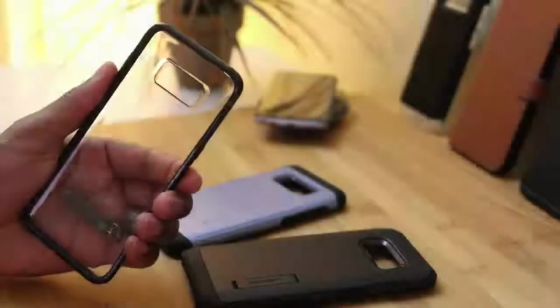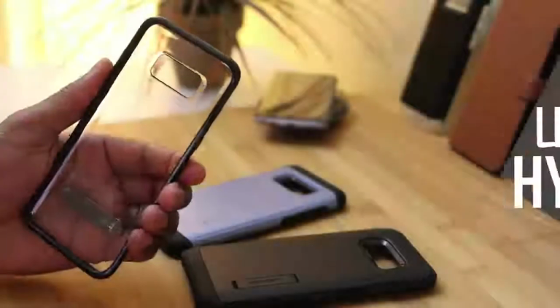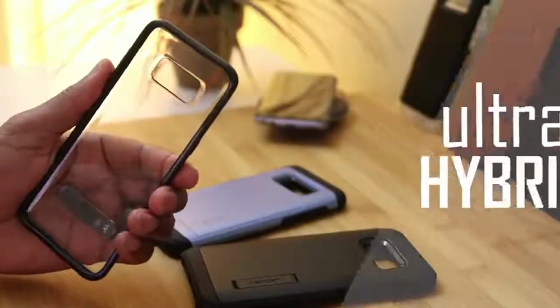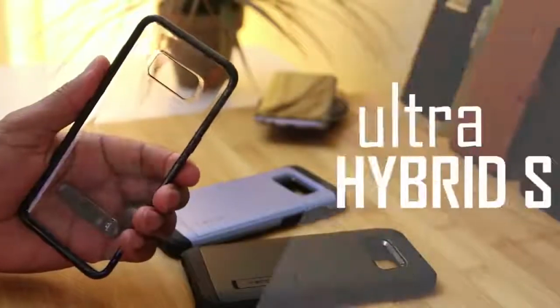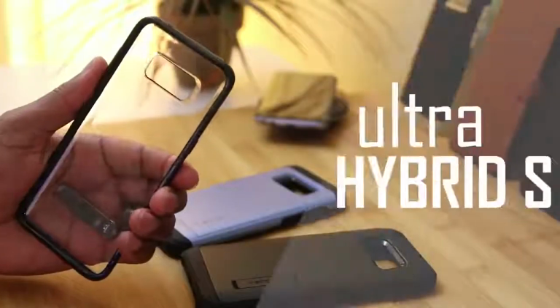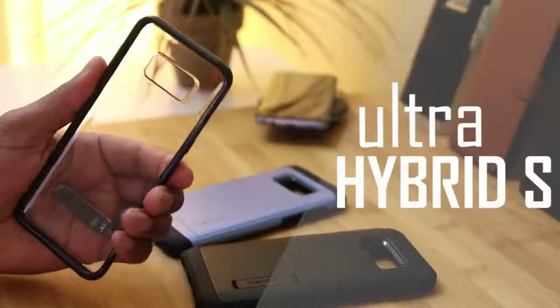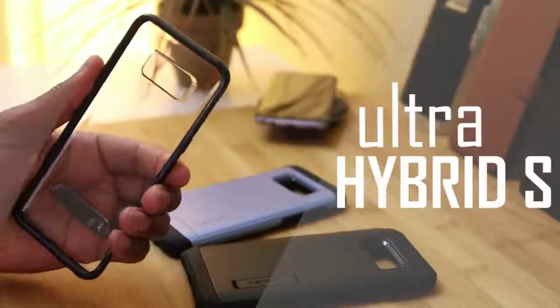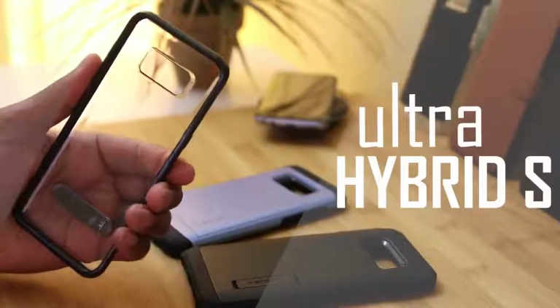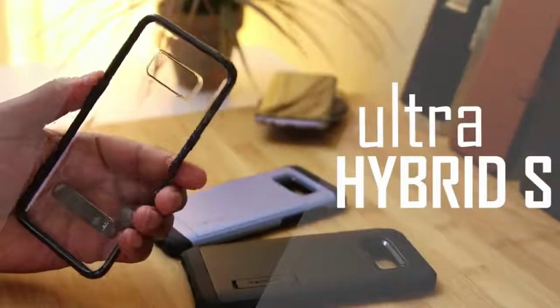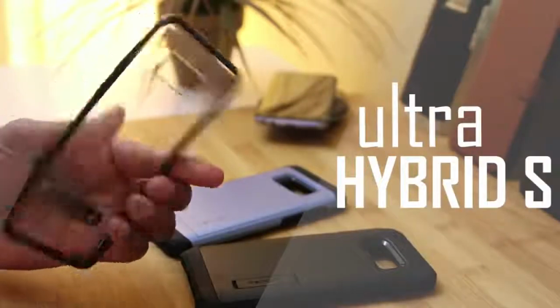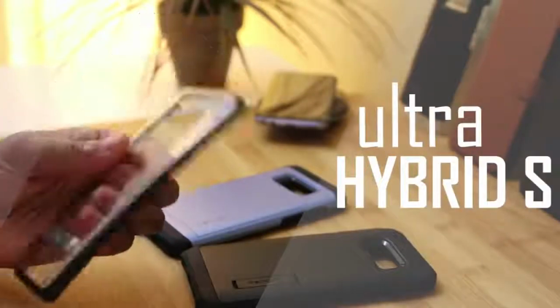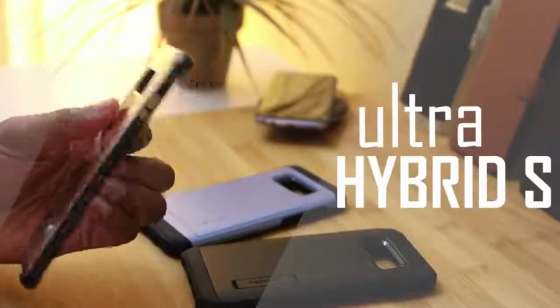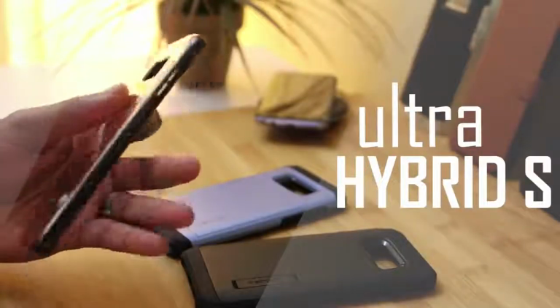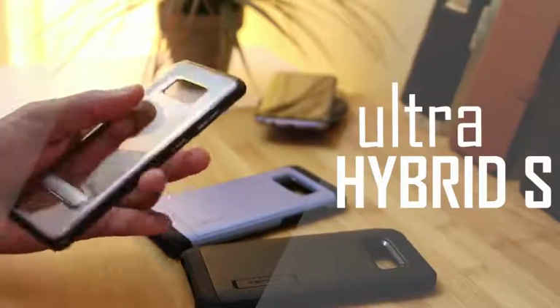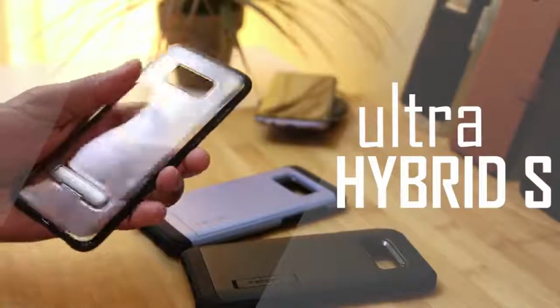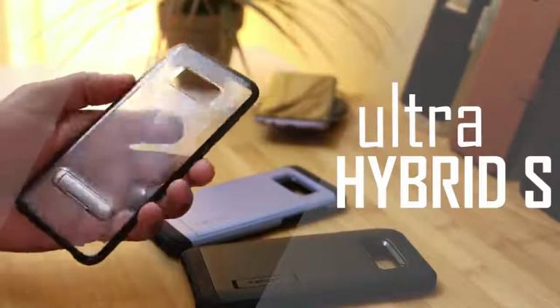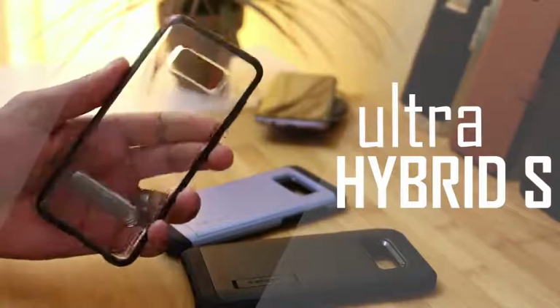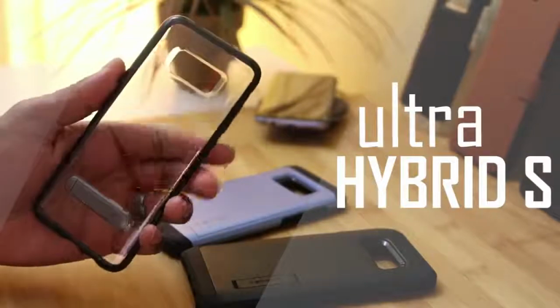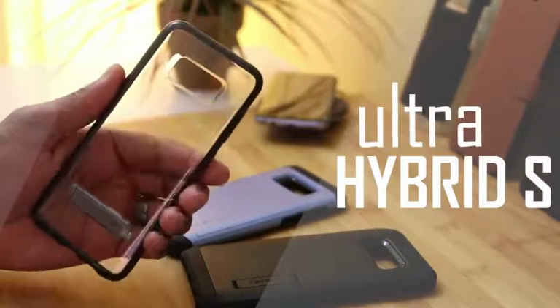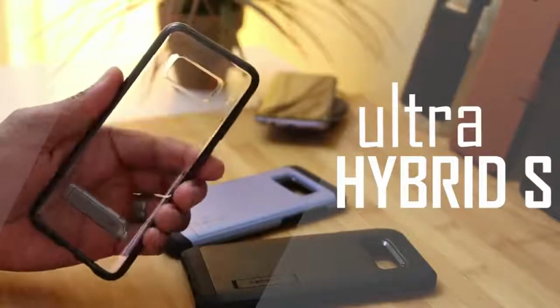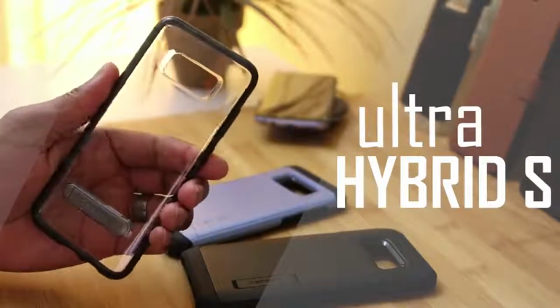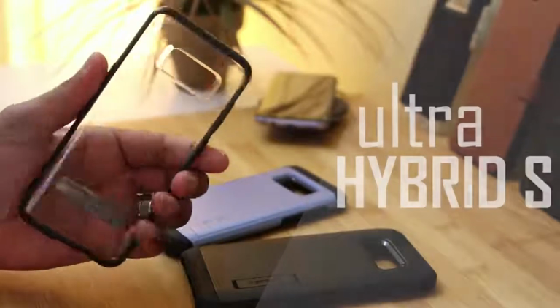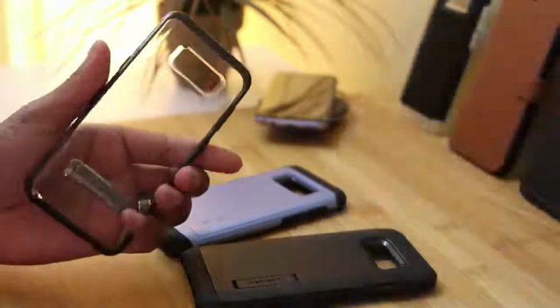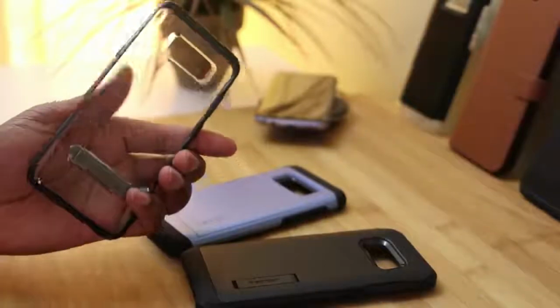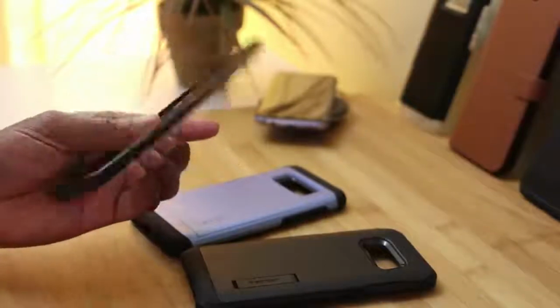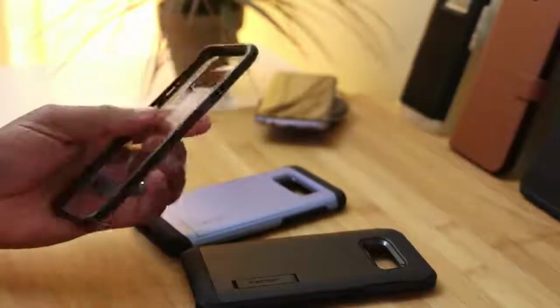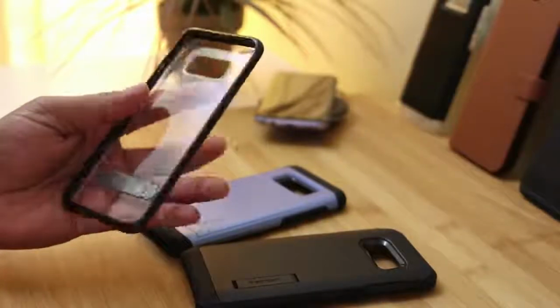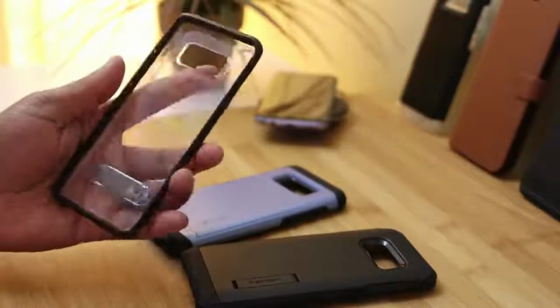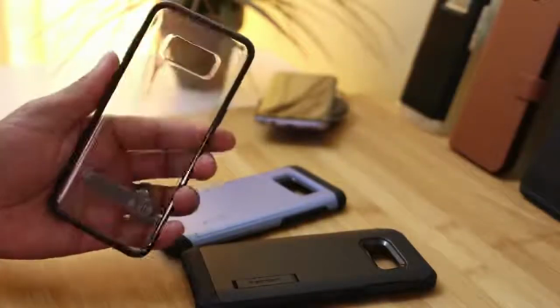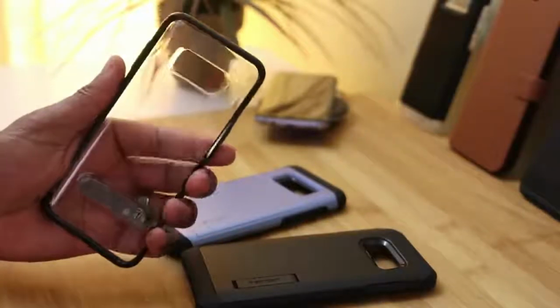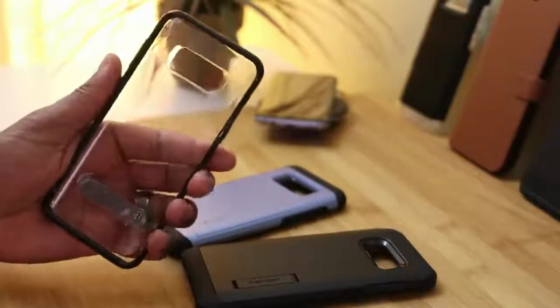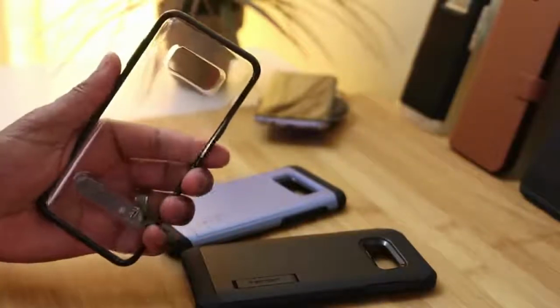Next up we've got the Ultra Hybrid S, and I'll just say from the beginning, Spigen has finally improved their kickstands.